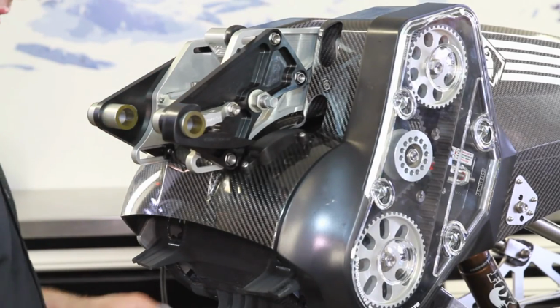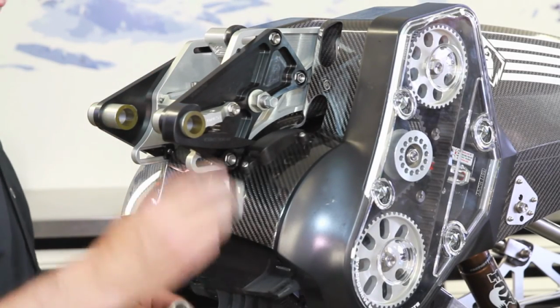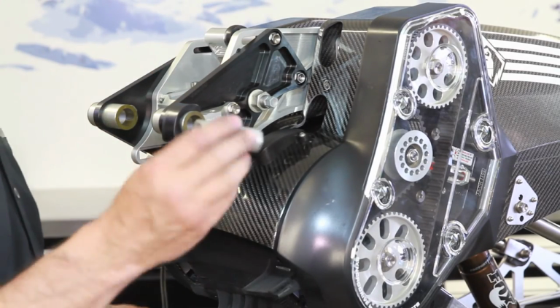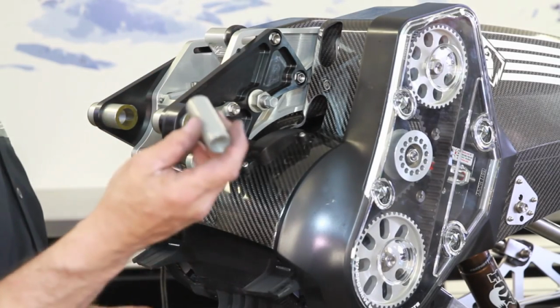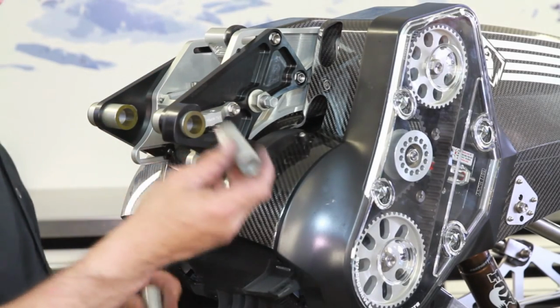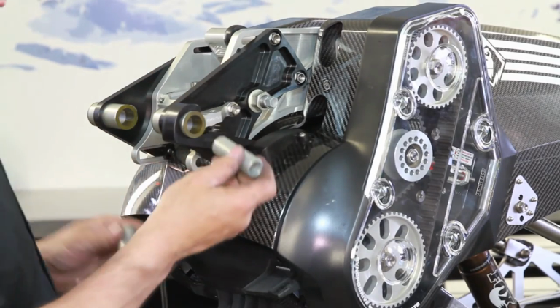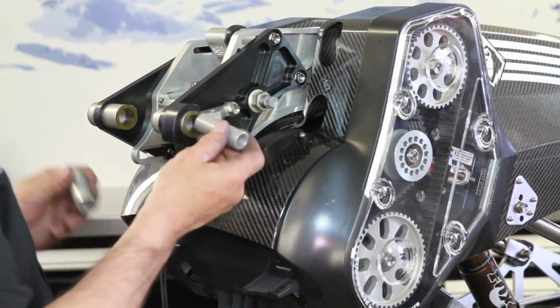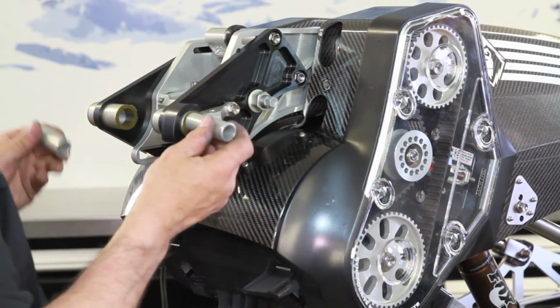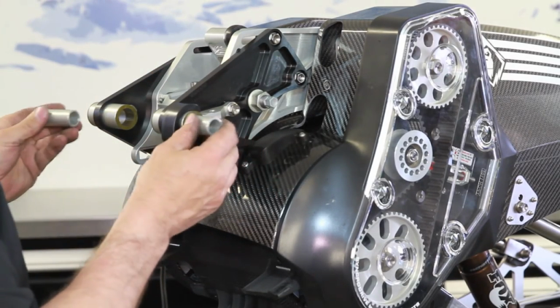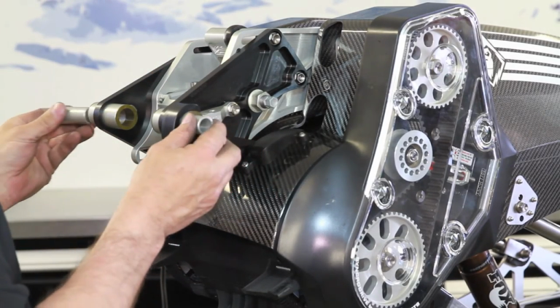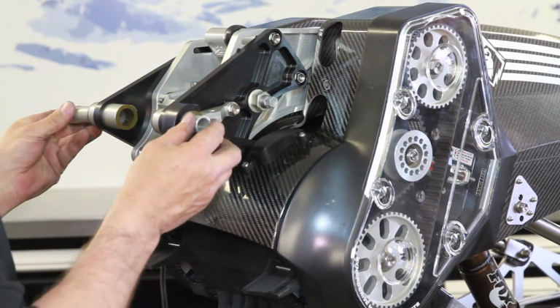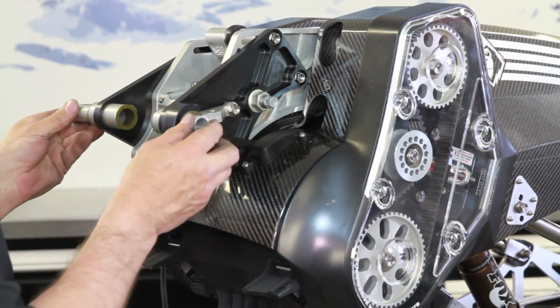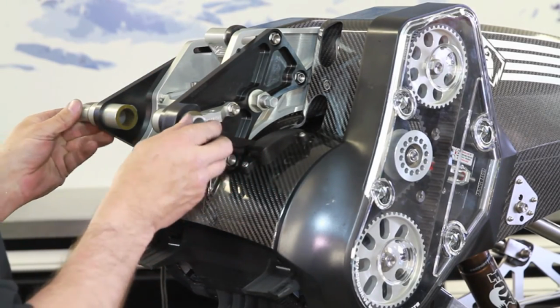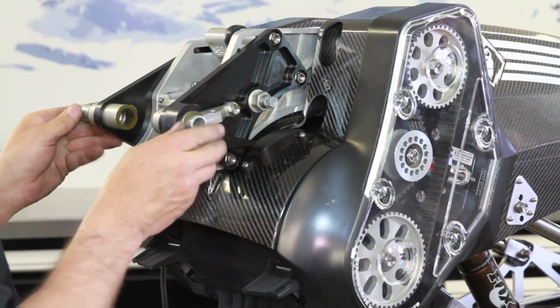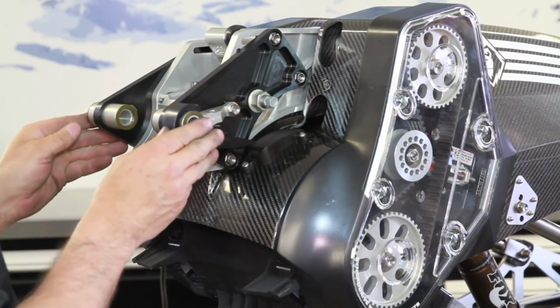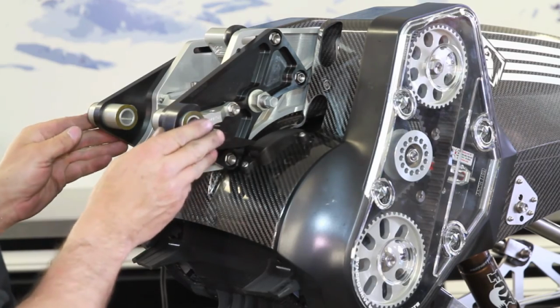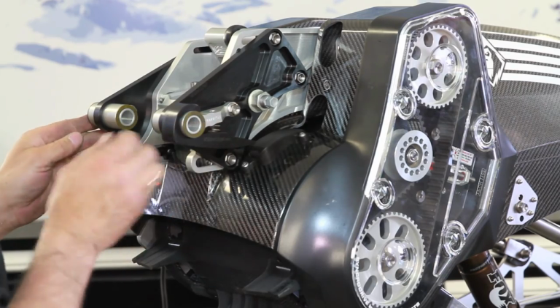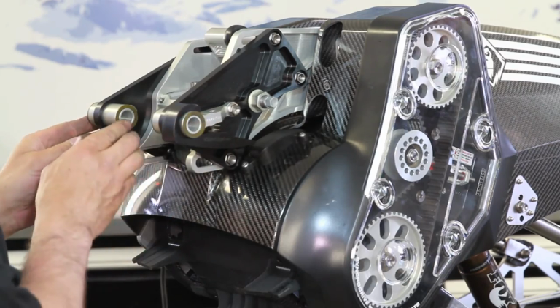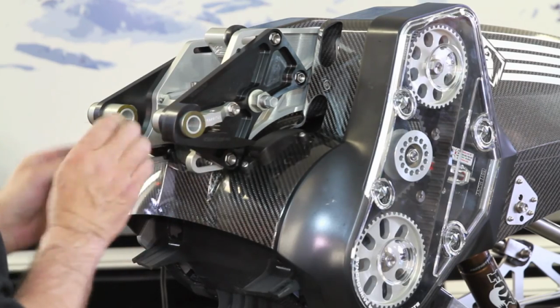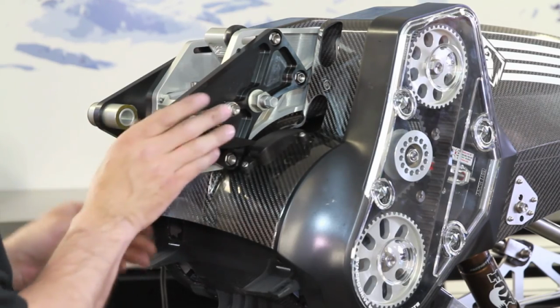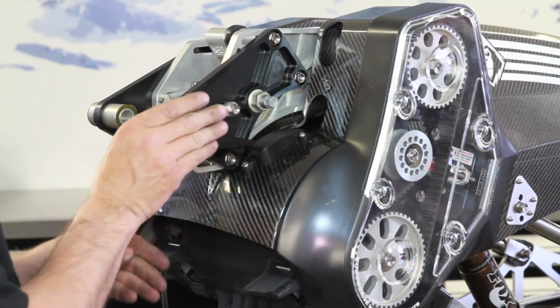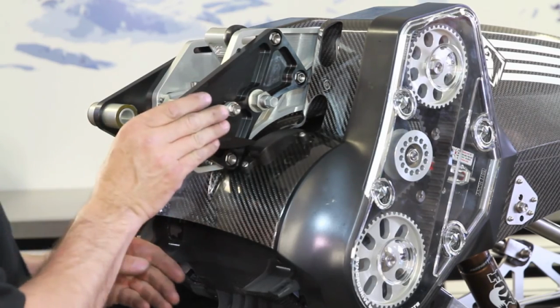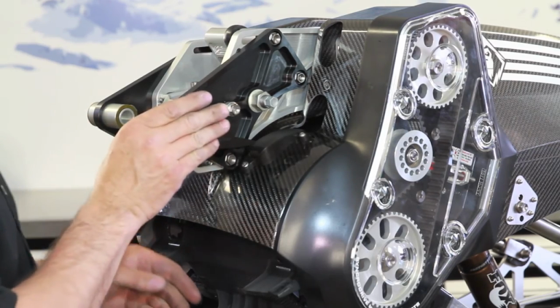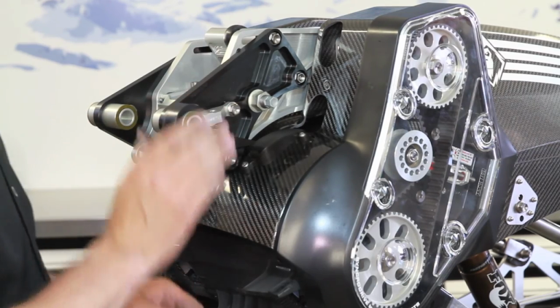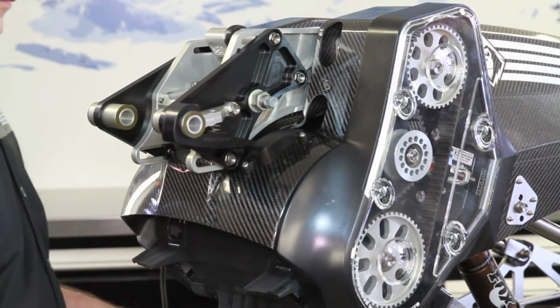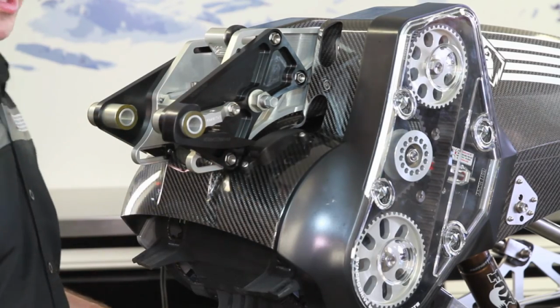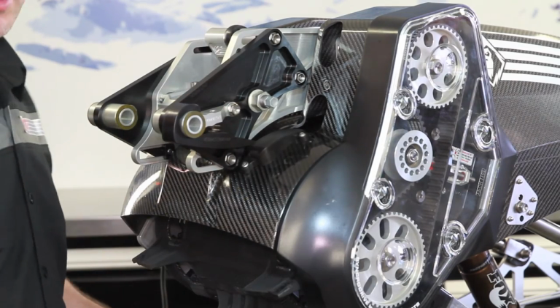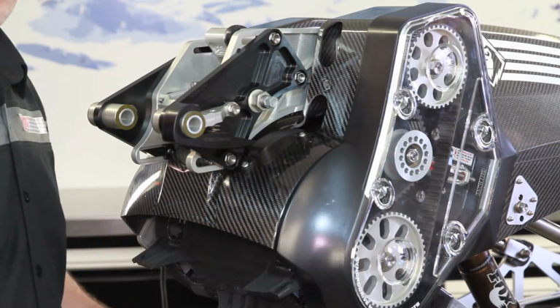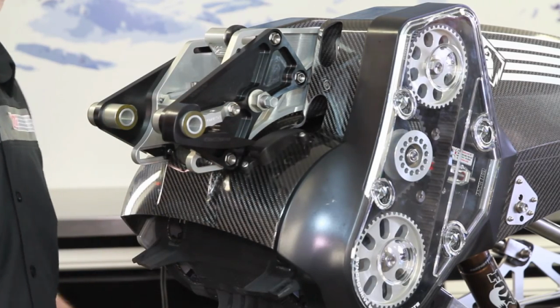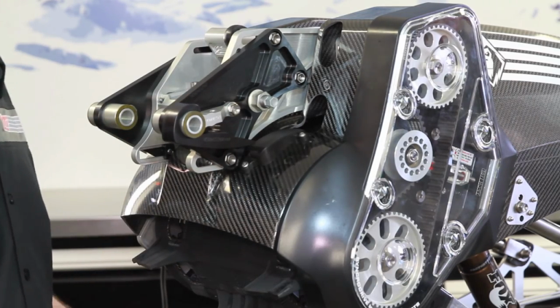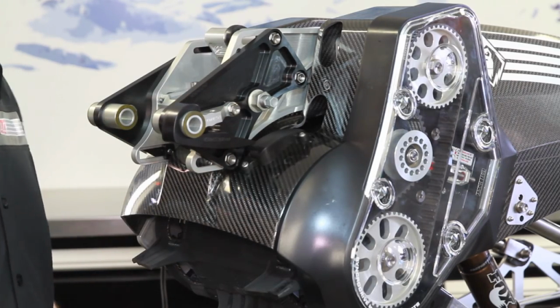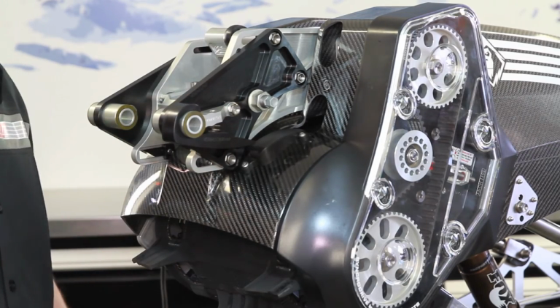Don't forget to install your bushings. Now you're ready to install it on the bike. Thank you.